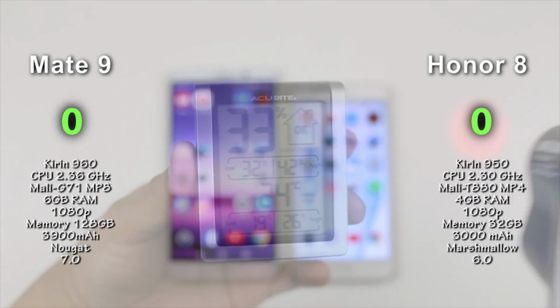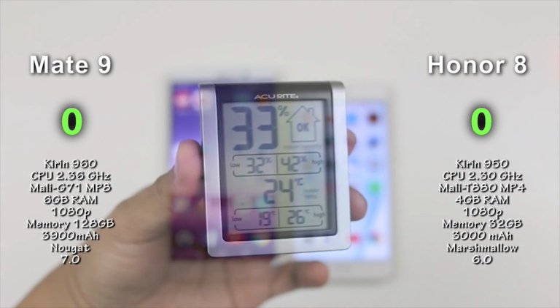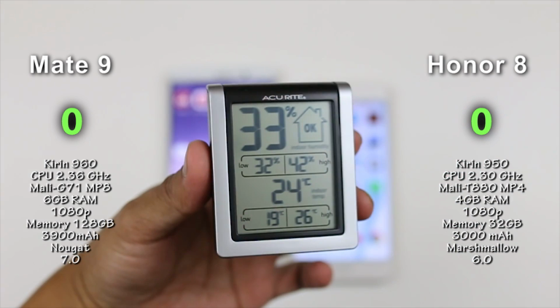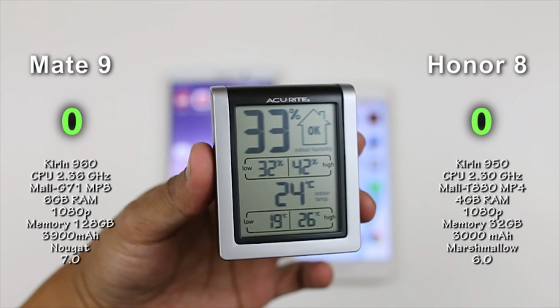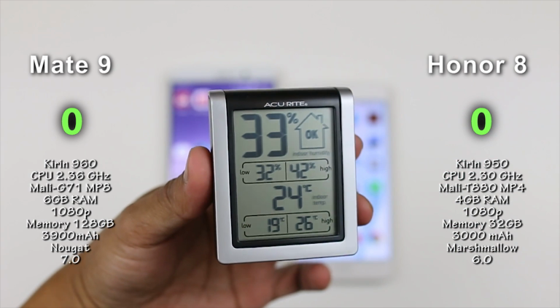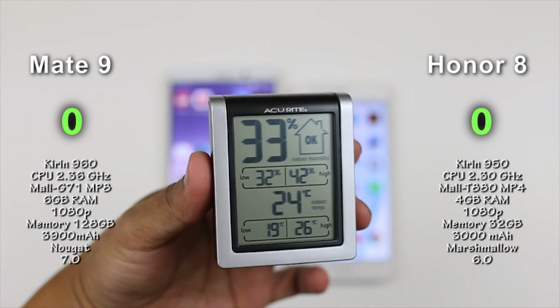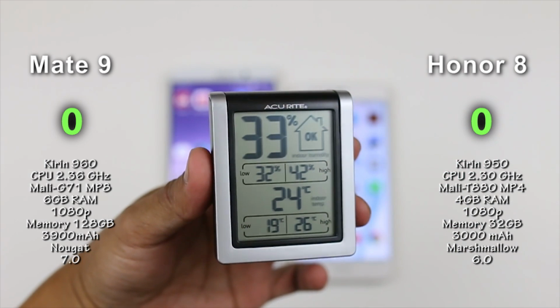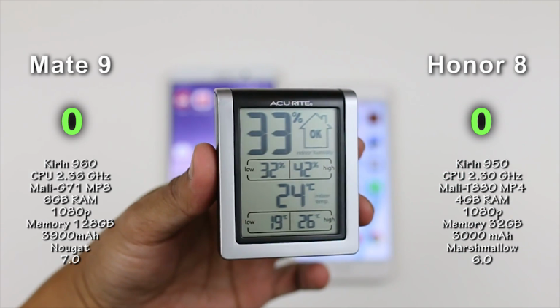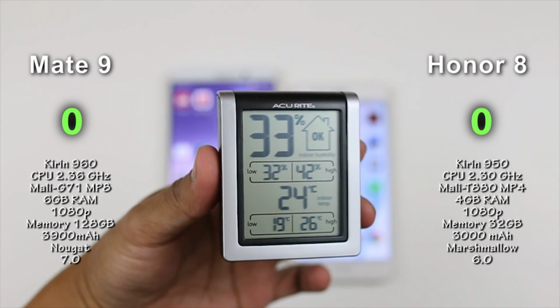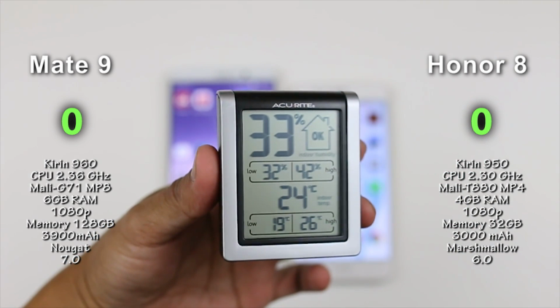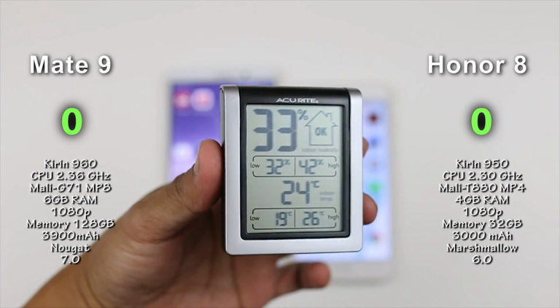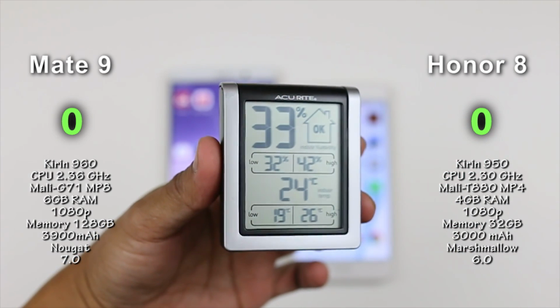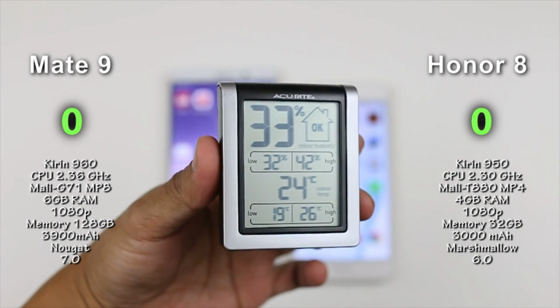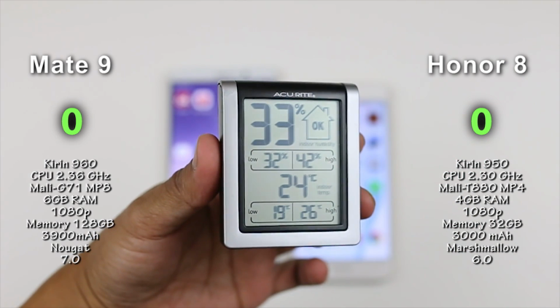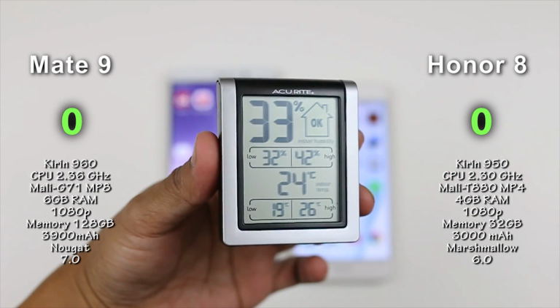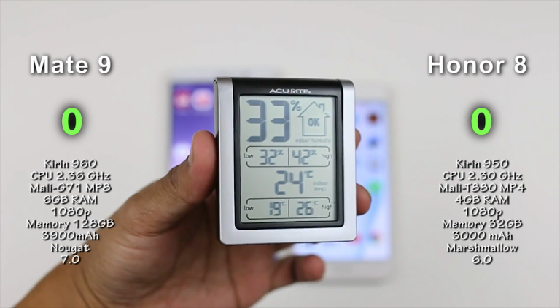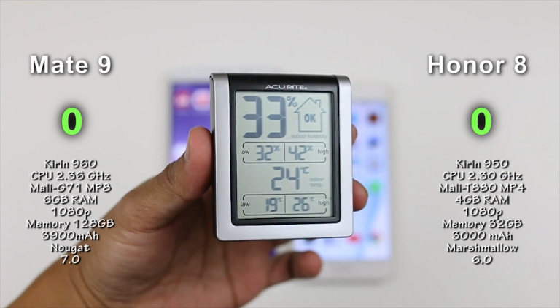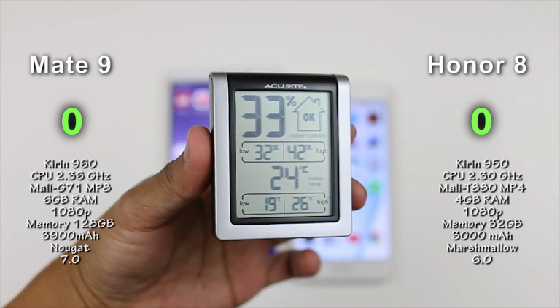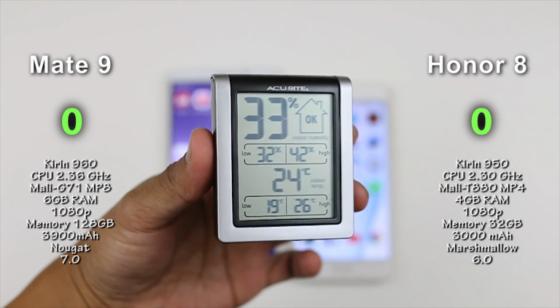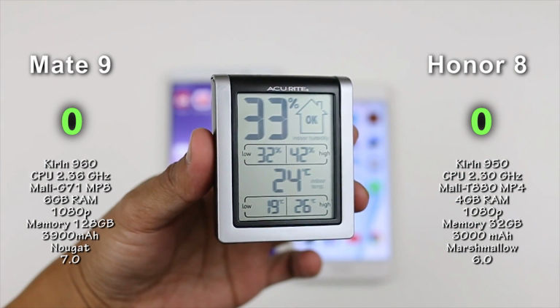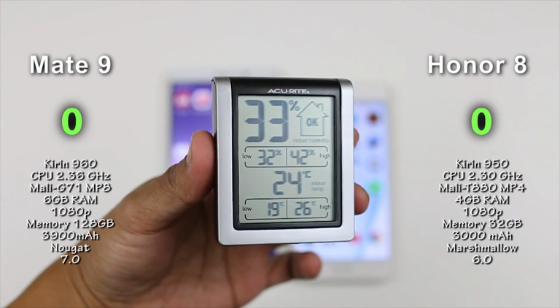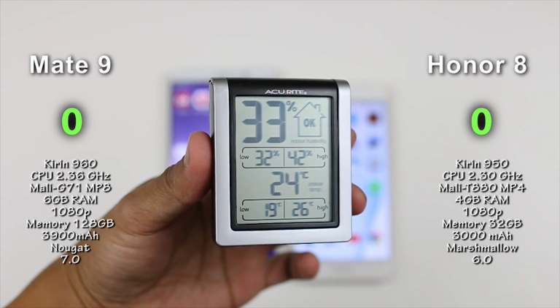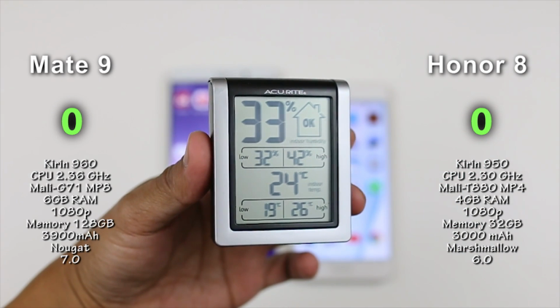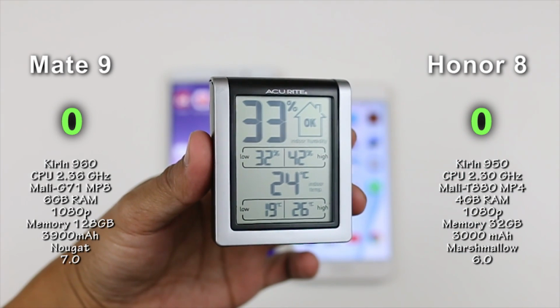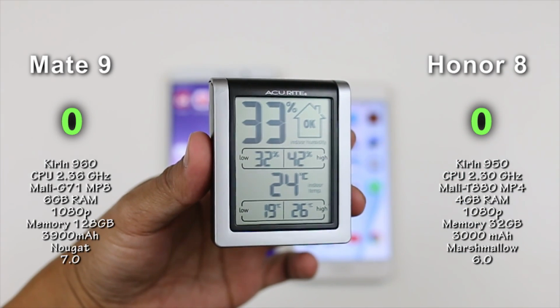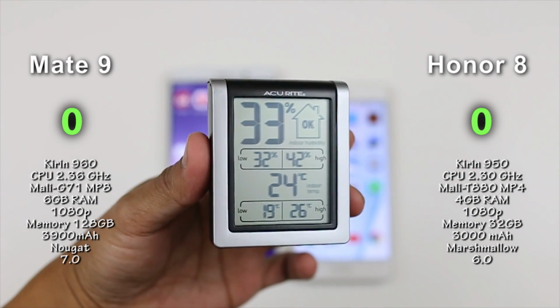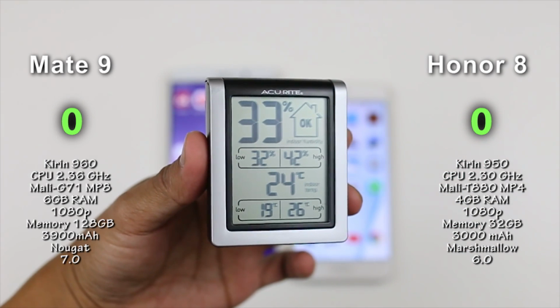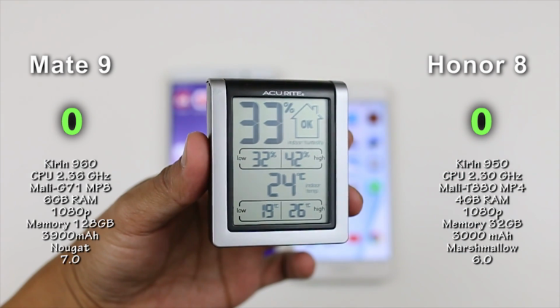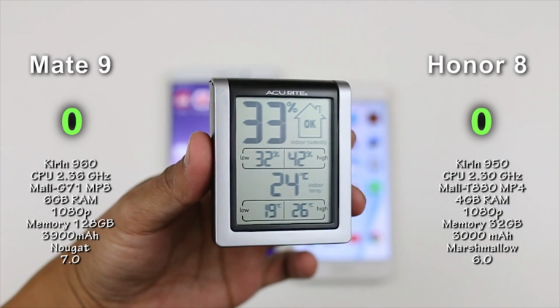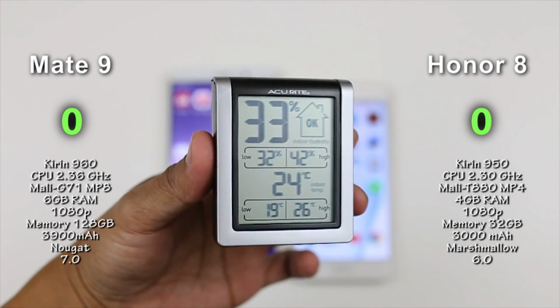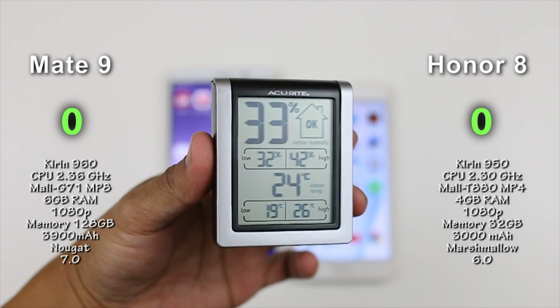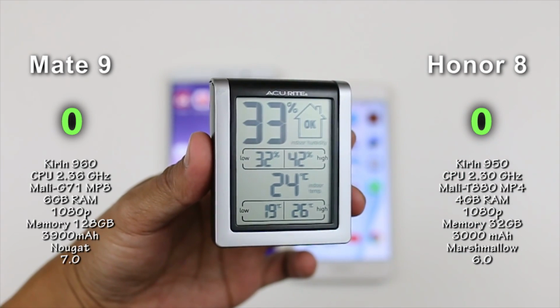Here is the room temperature — it is 24 degrees Celsius with 33 percent humidity.